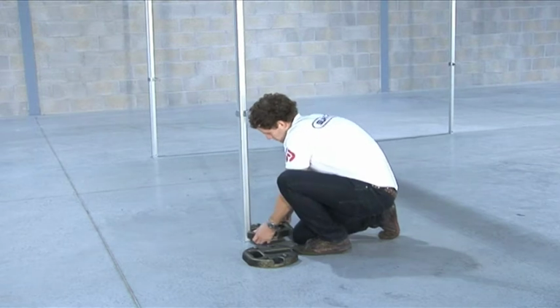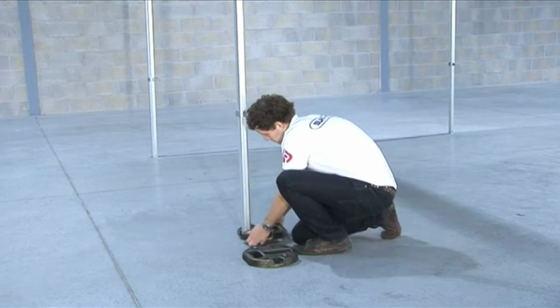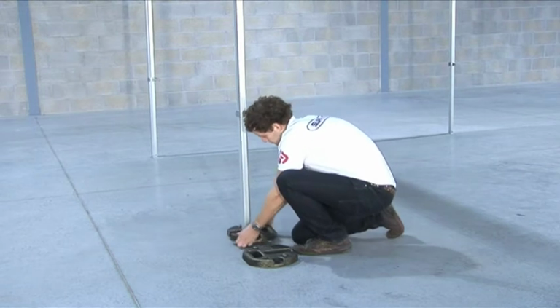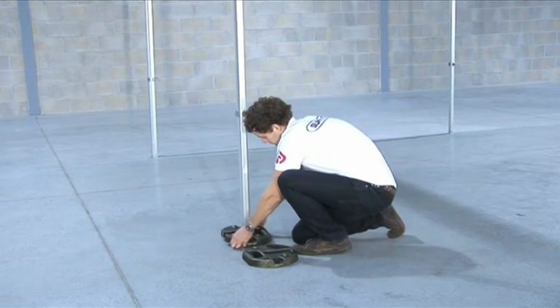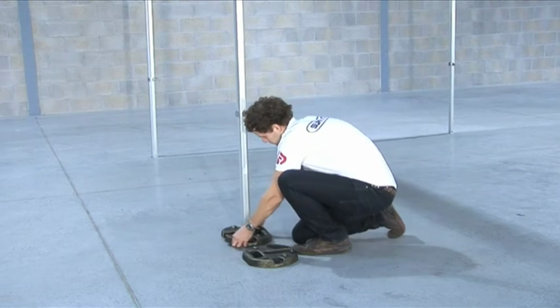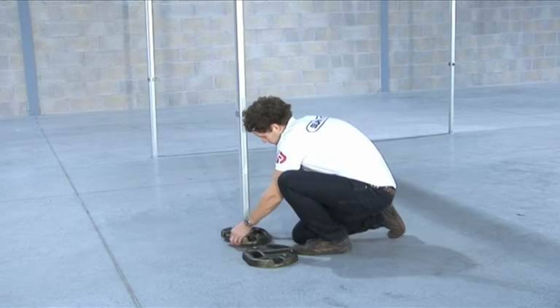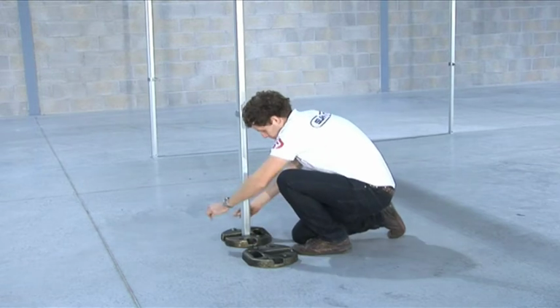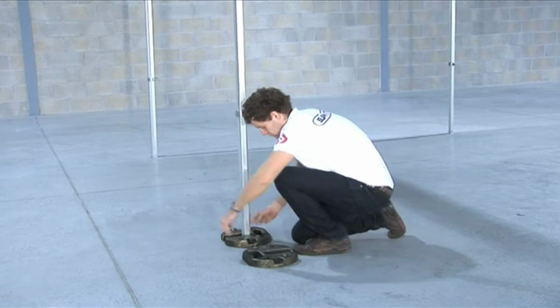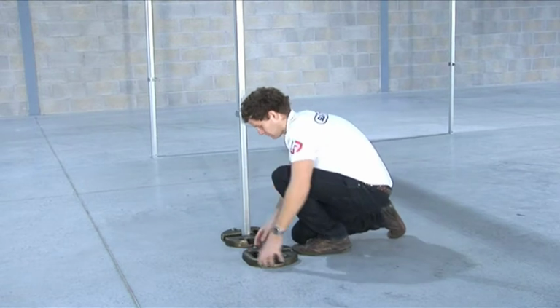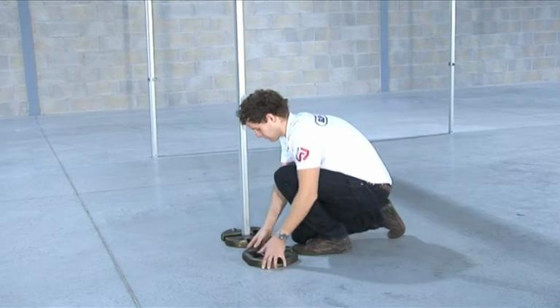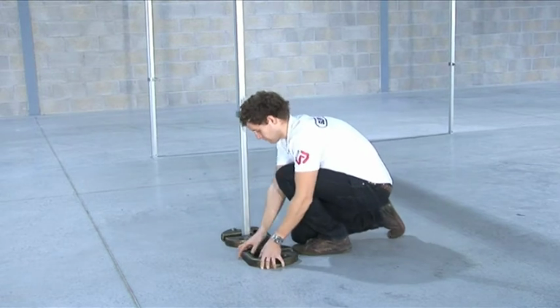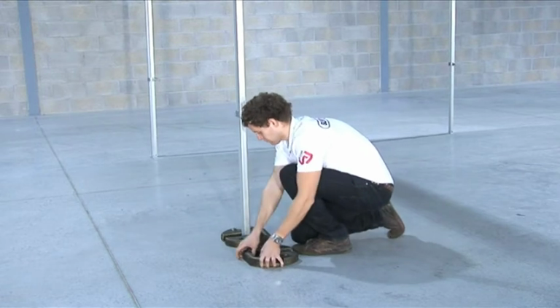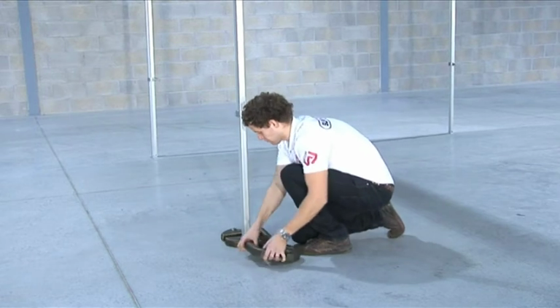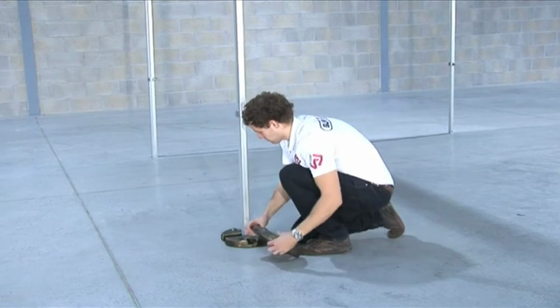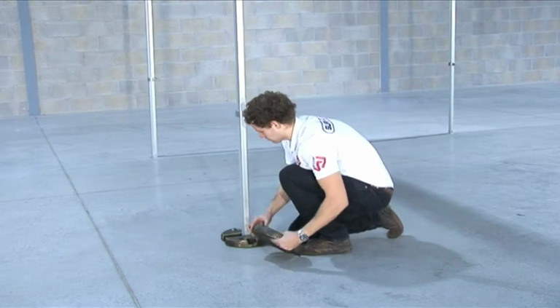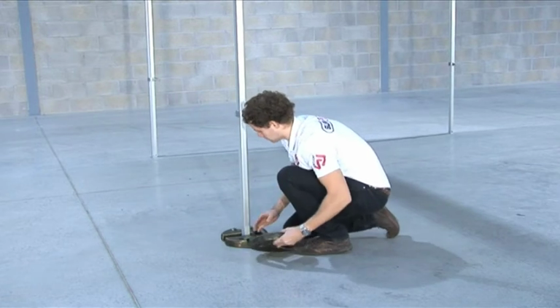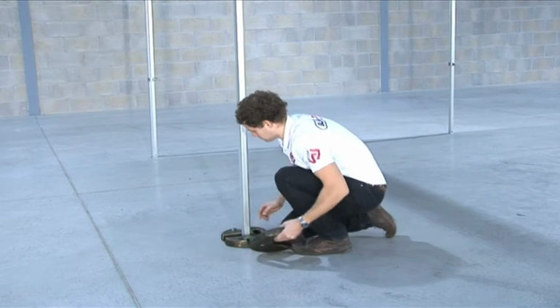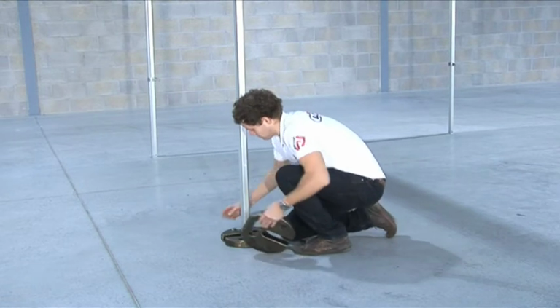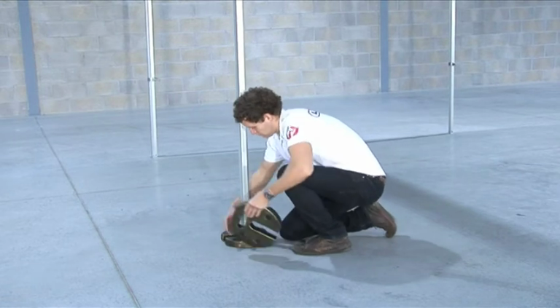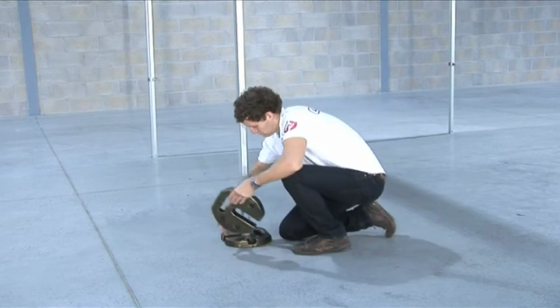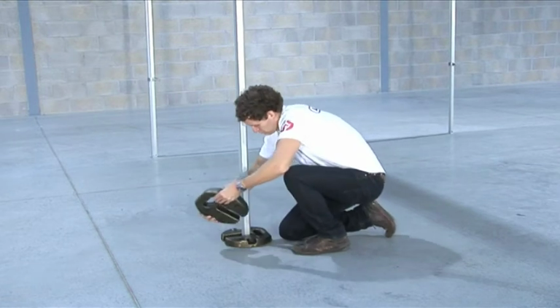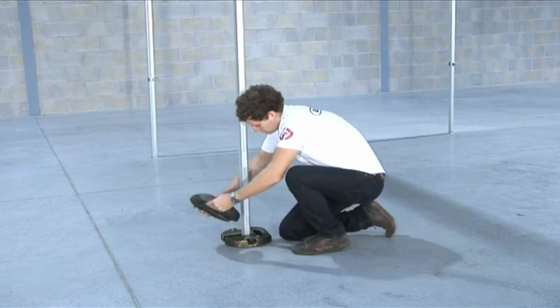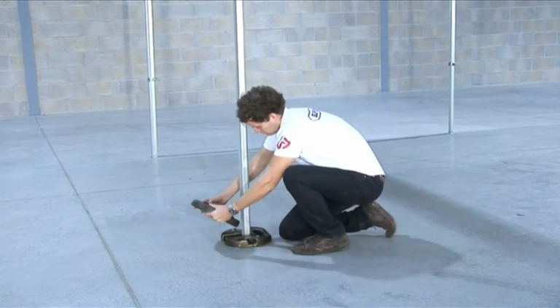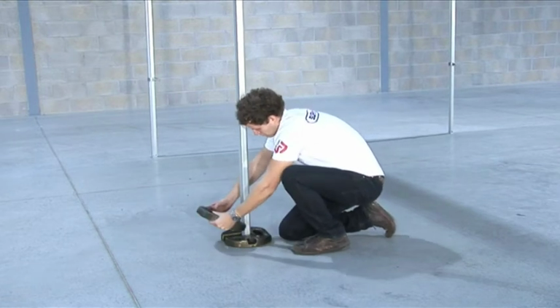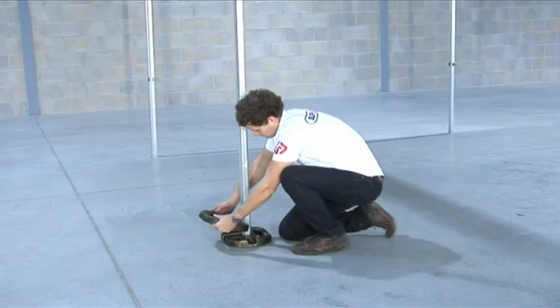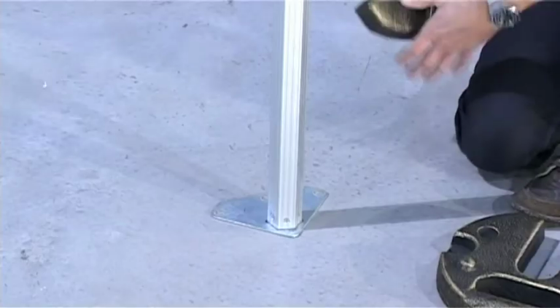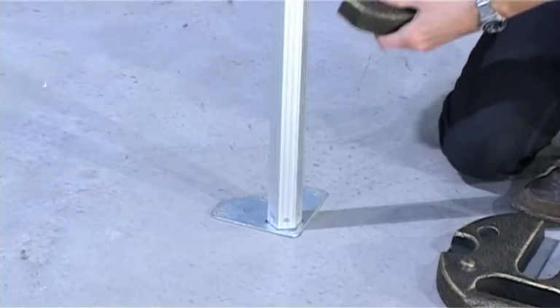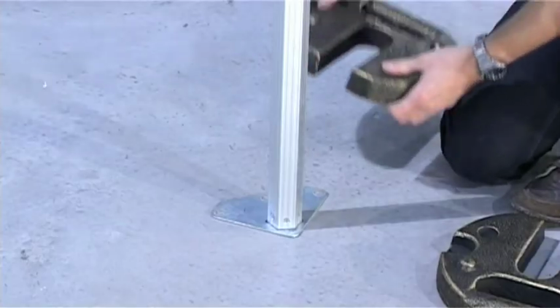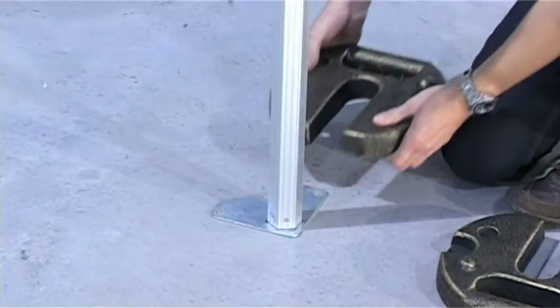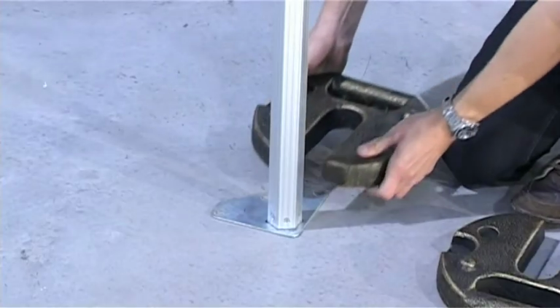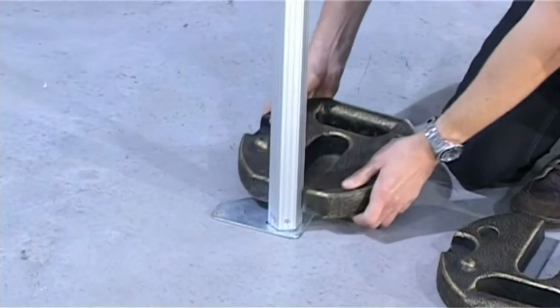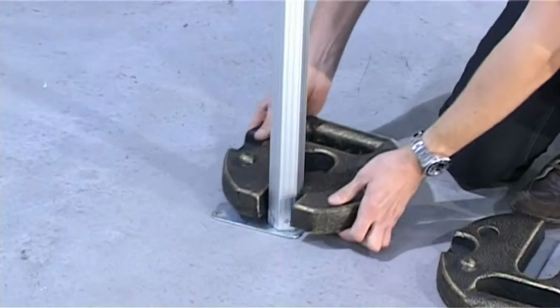On a hard standing surface, weights can be used to secure the shelter. Depending on the conditions, these can be stacked to add more weight.